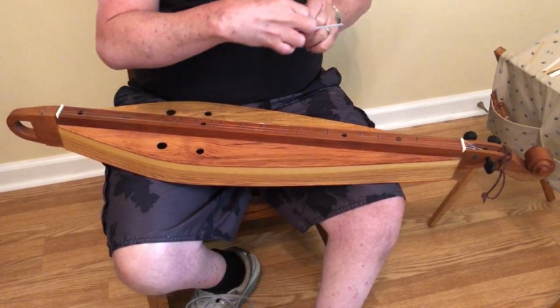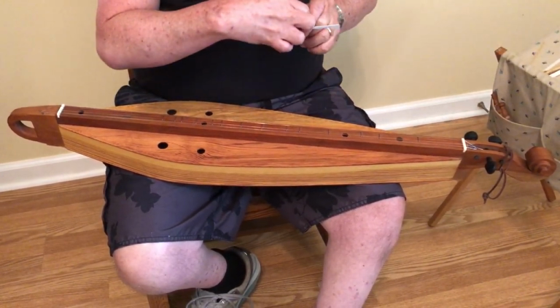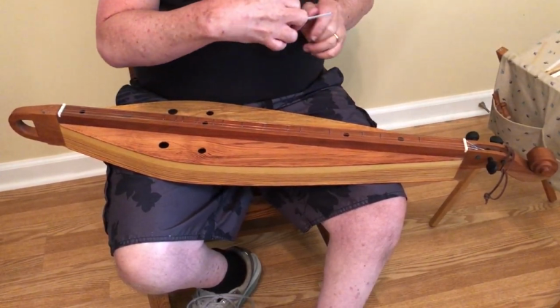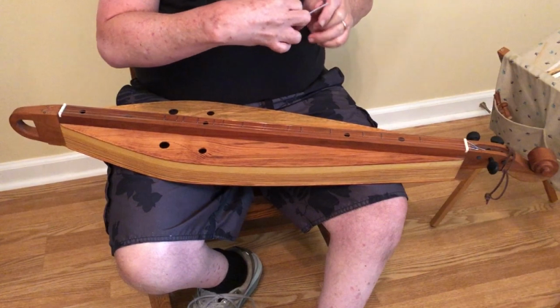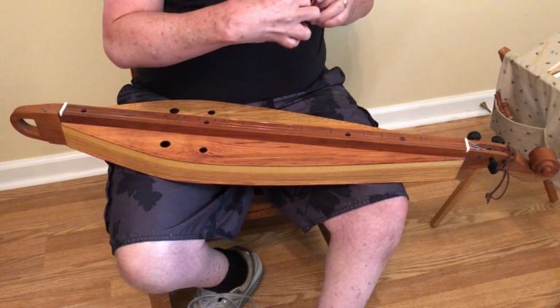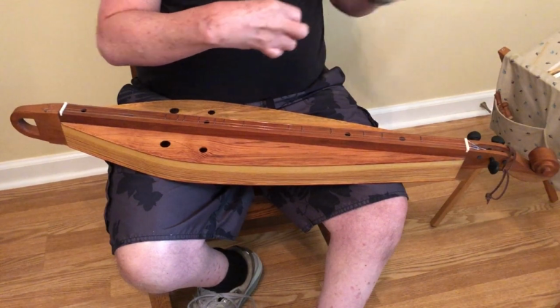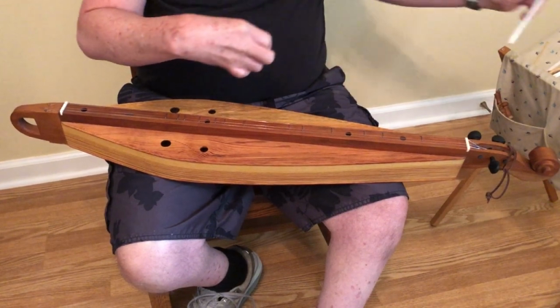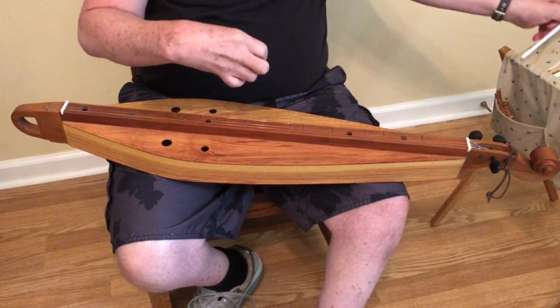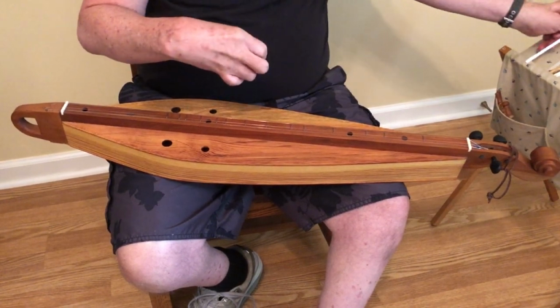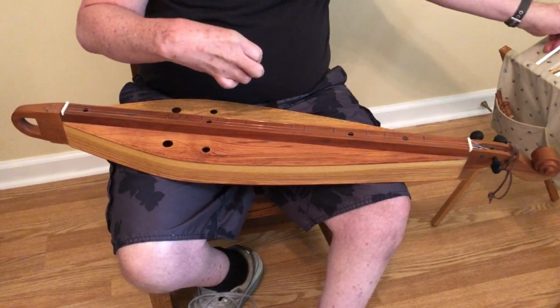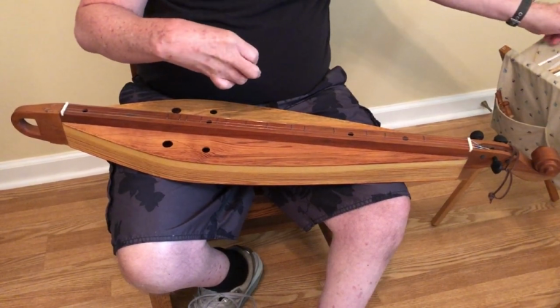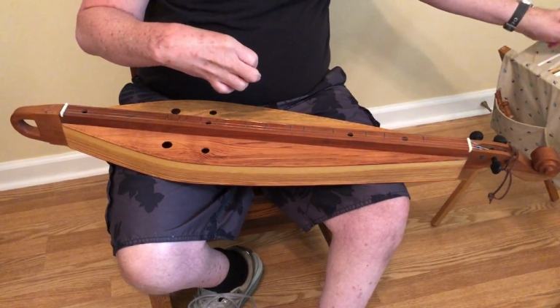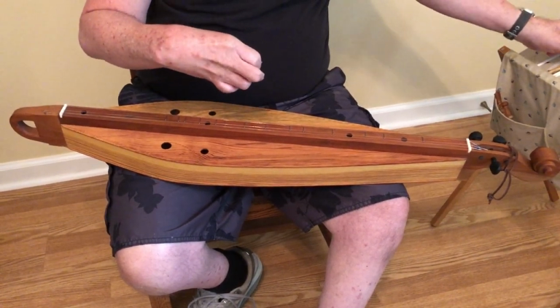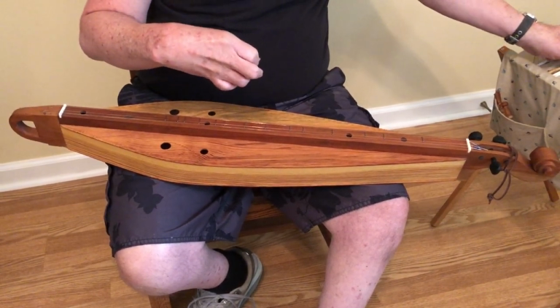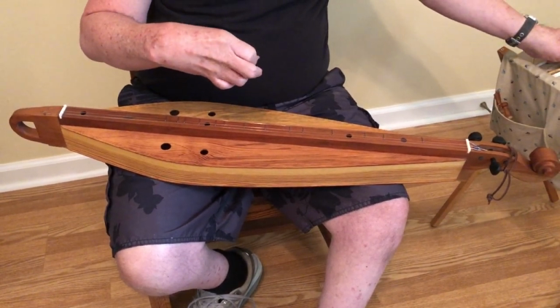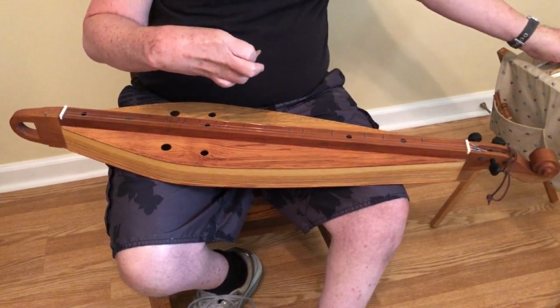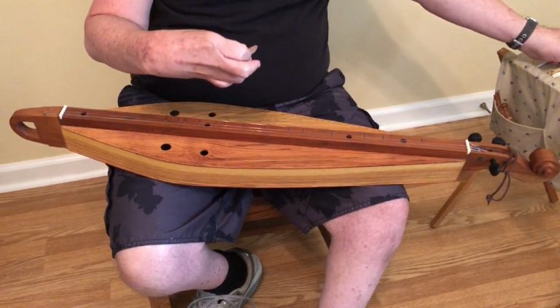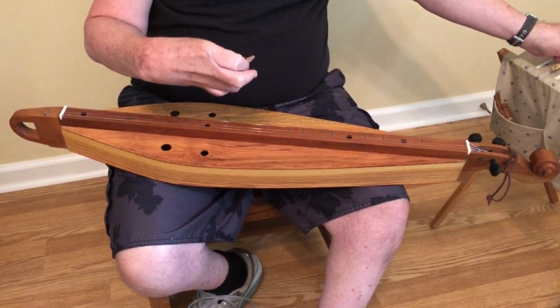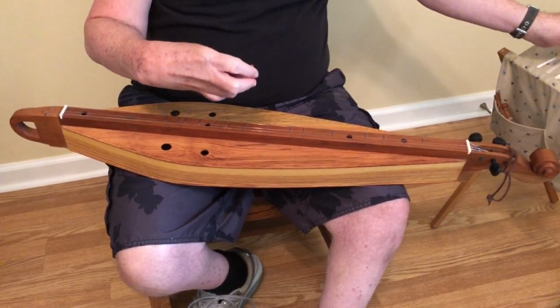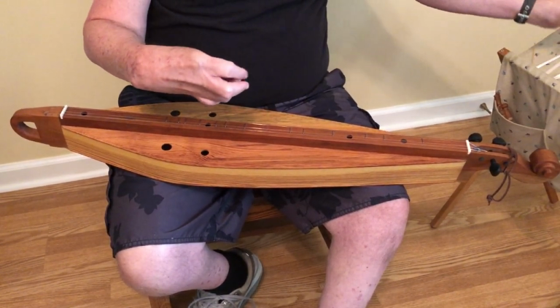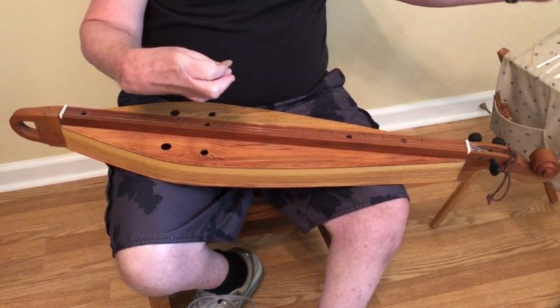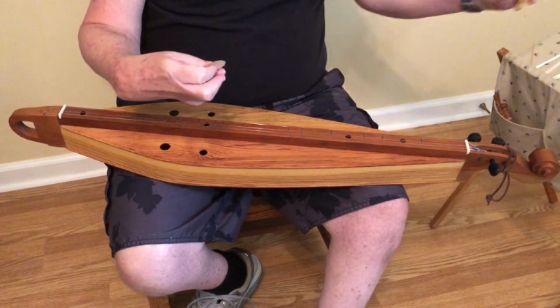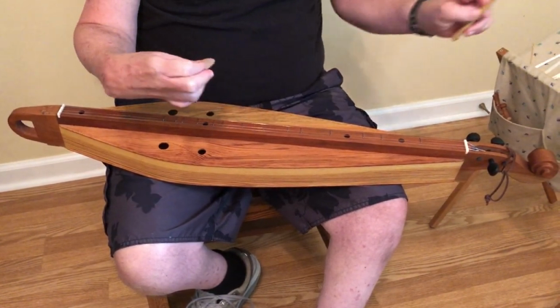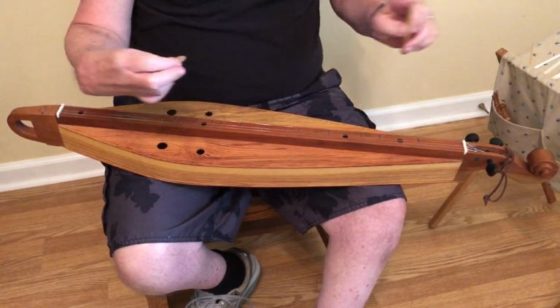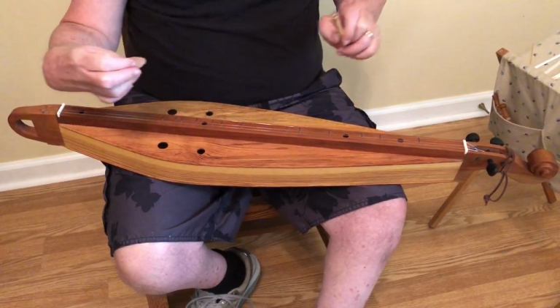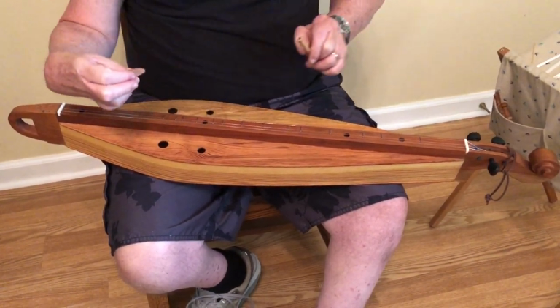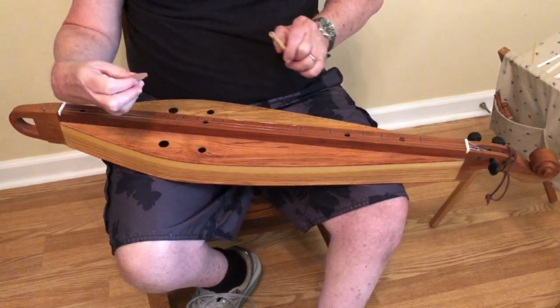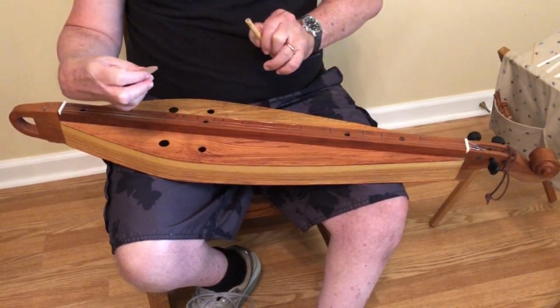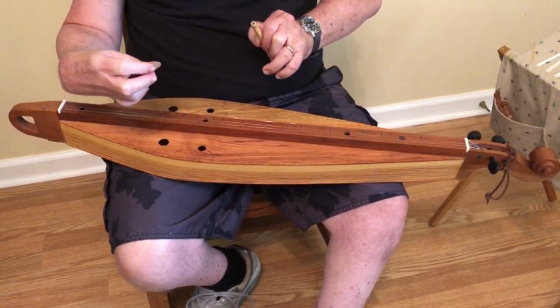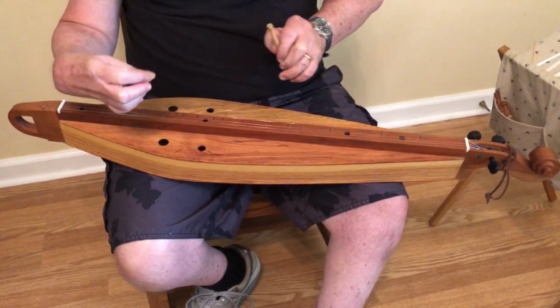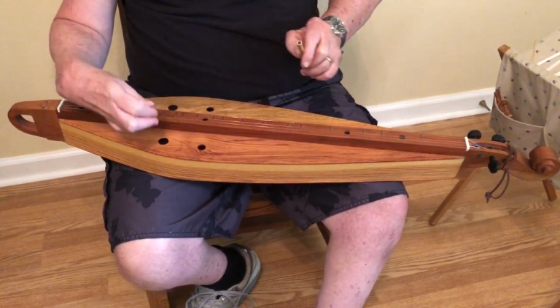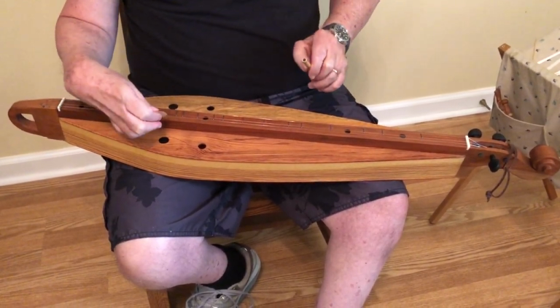And lastly, I'm going to use a leather pick that I cut out of a piece of leather I got from Hobby Lobby.